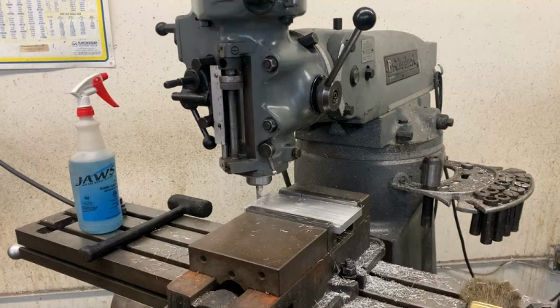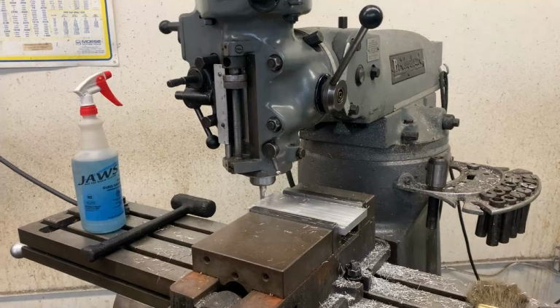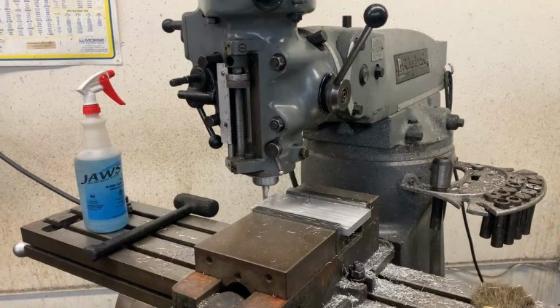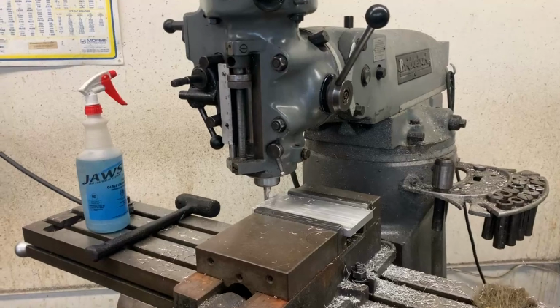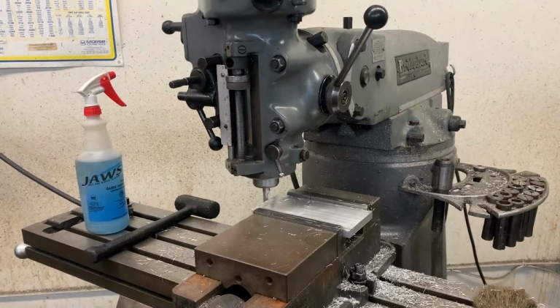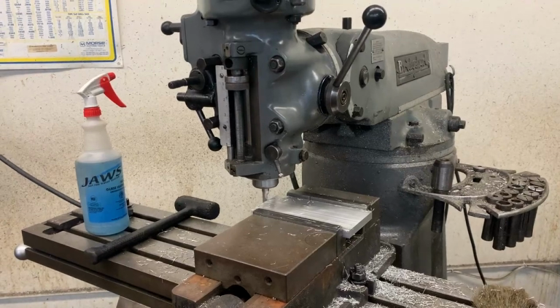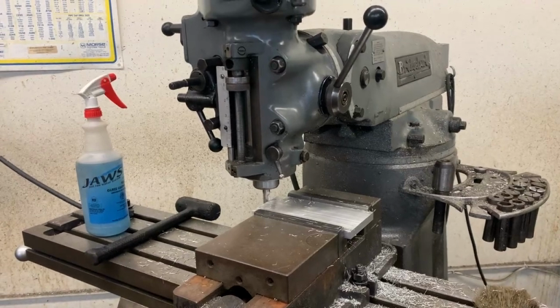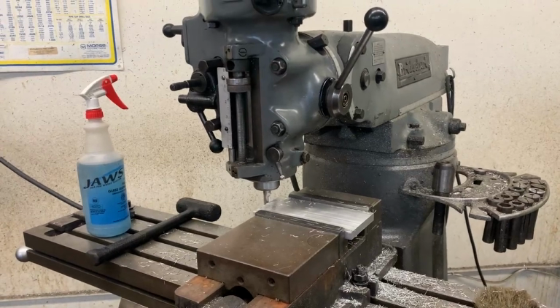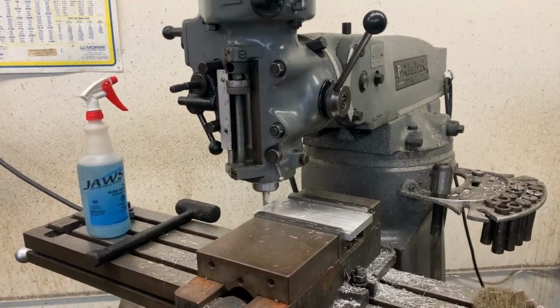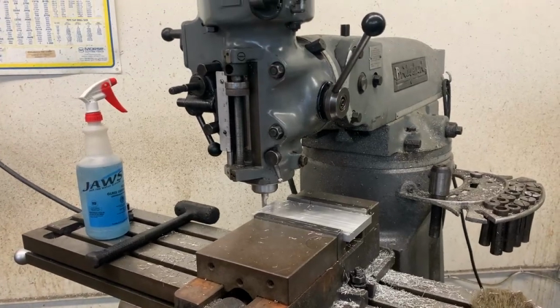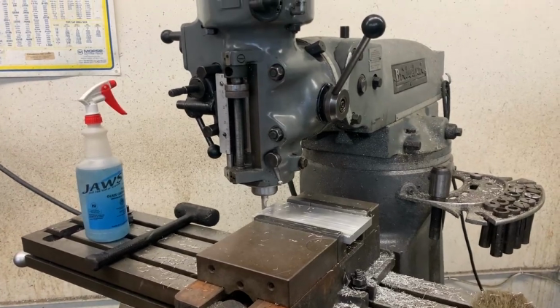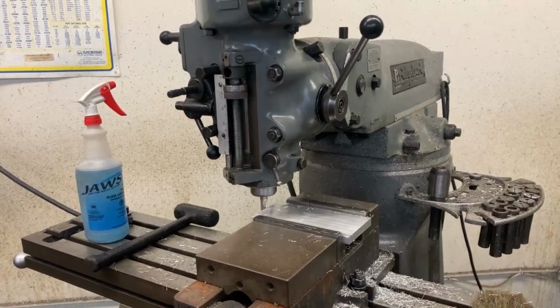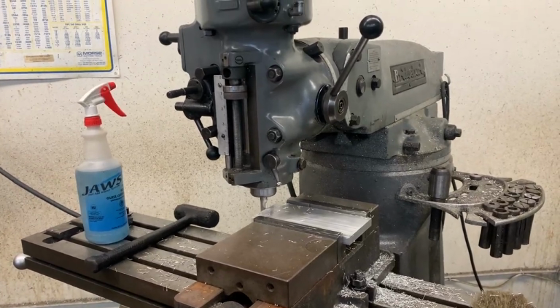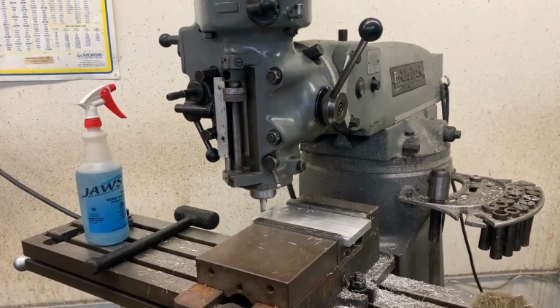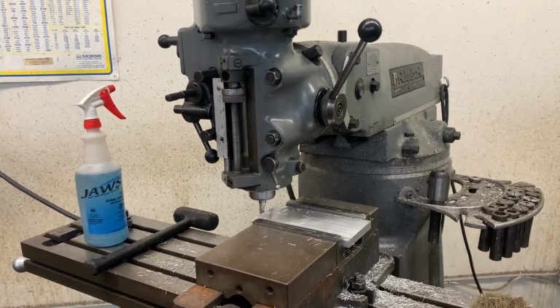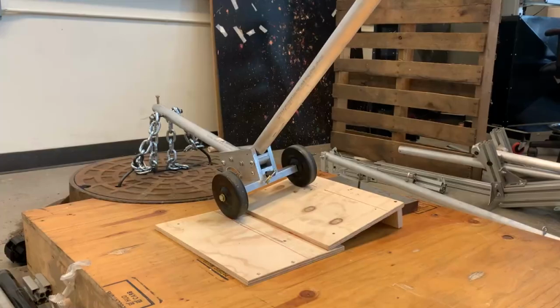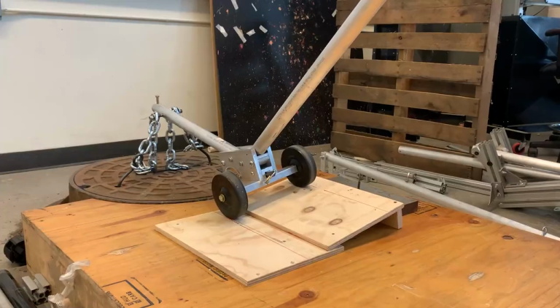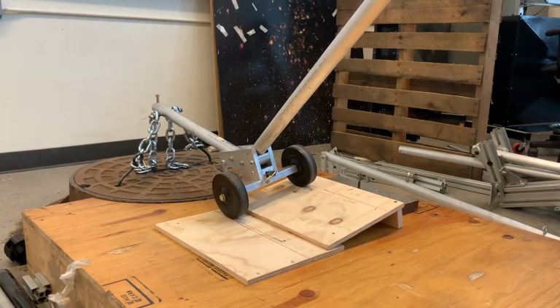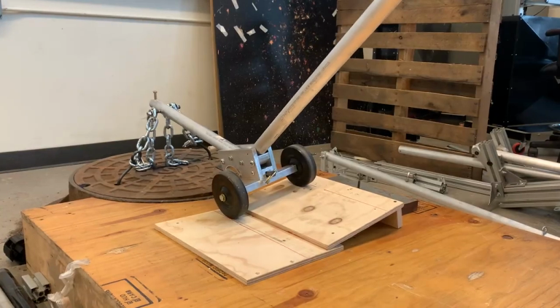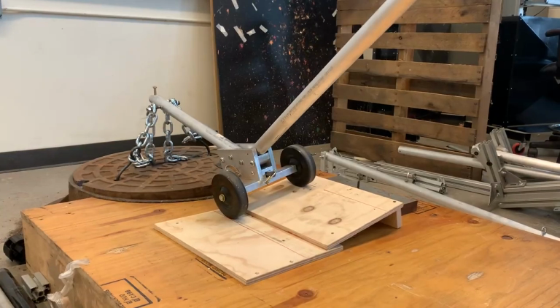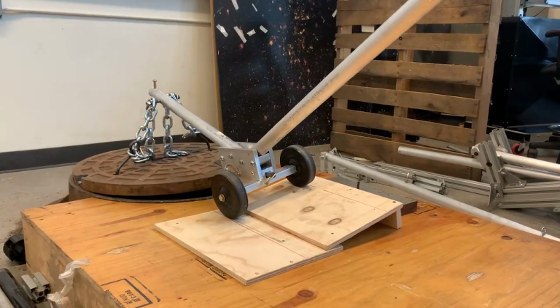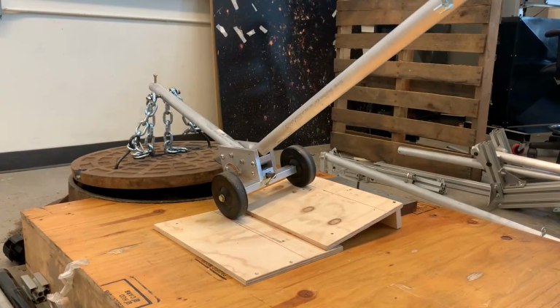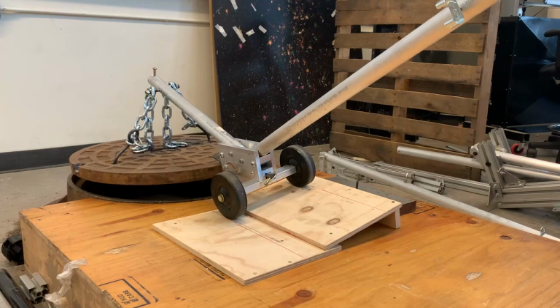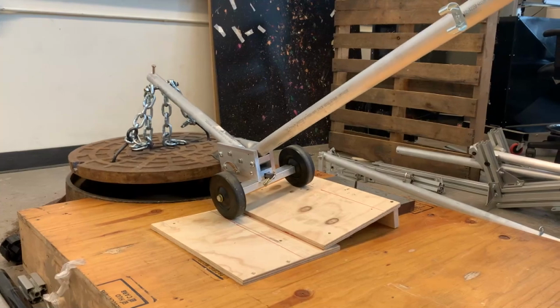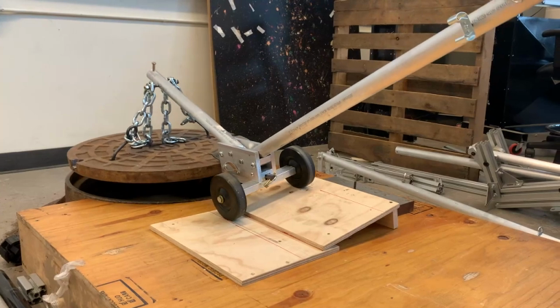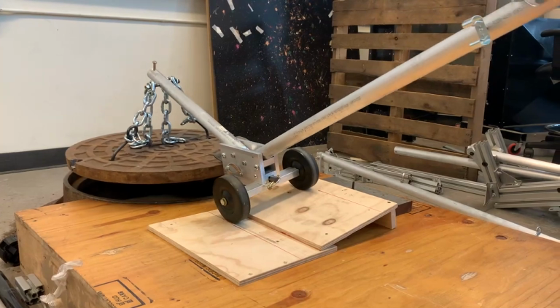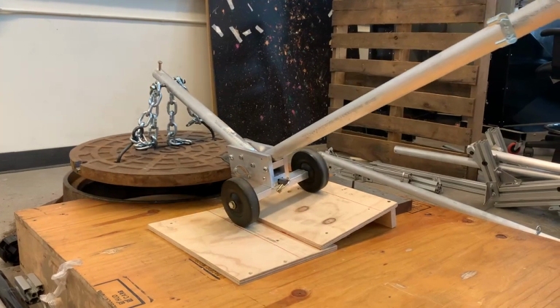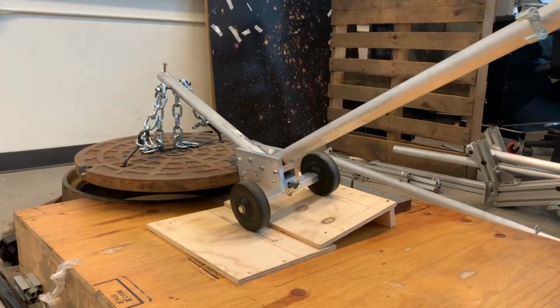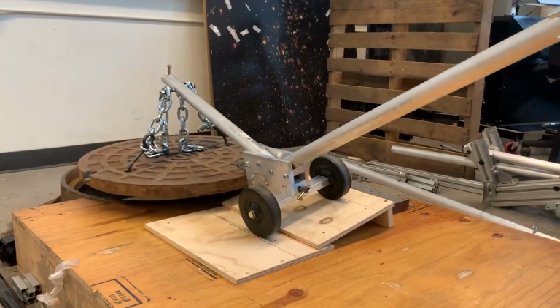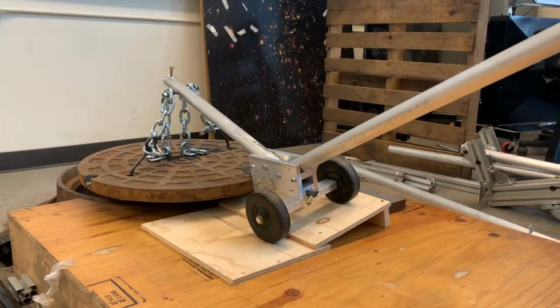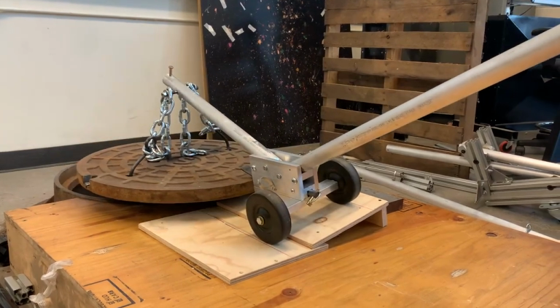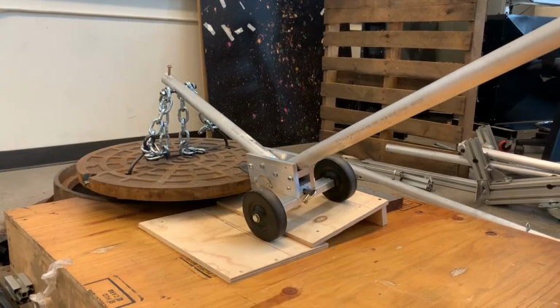For Team 20 of the senior project, we were tasked to create a levered manhole cover remover for TNT Tools out of Zeeland, Michigan.